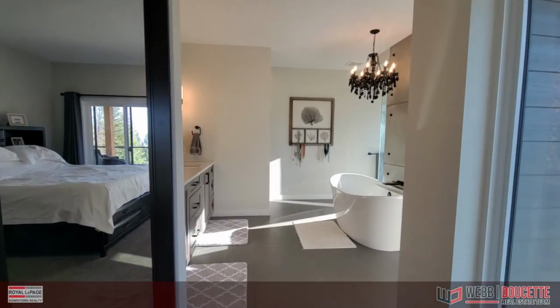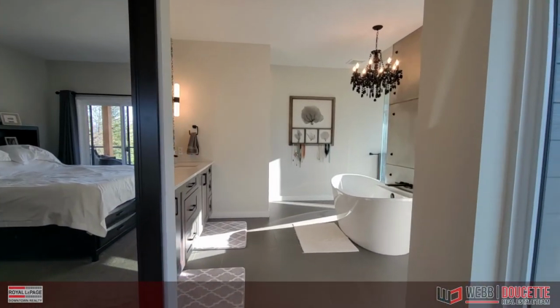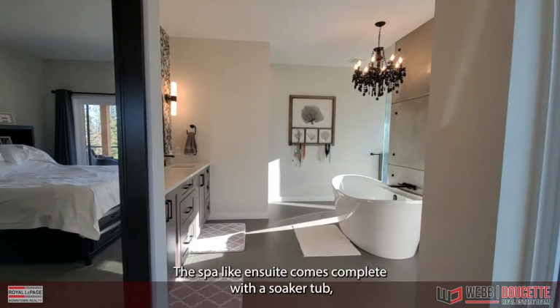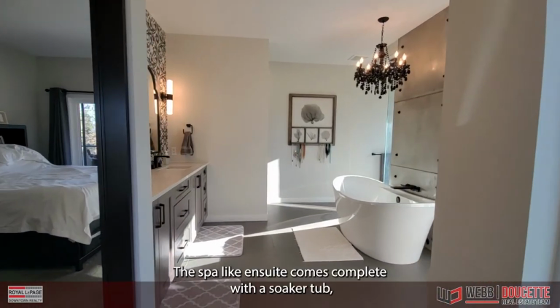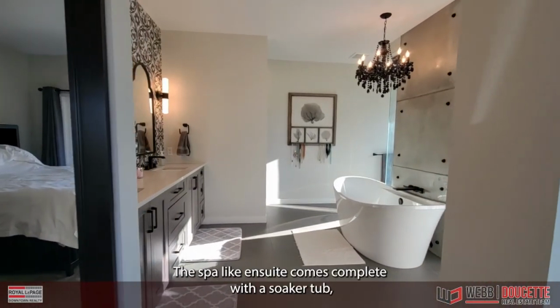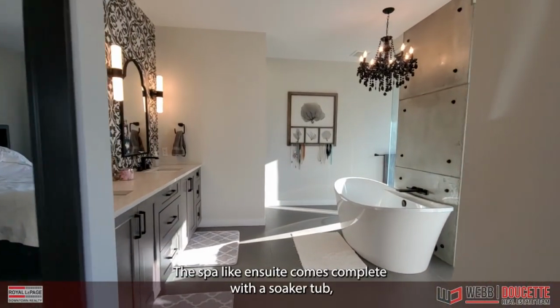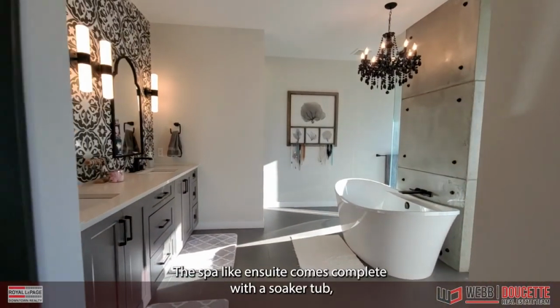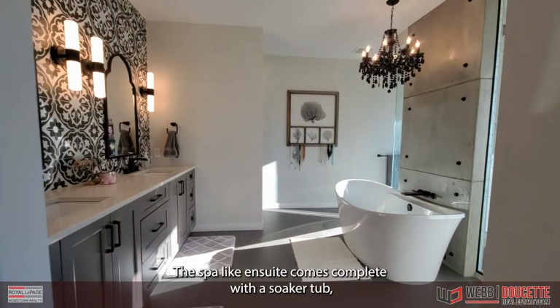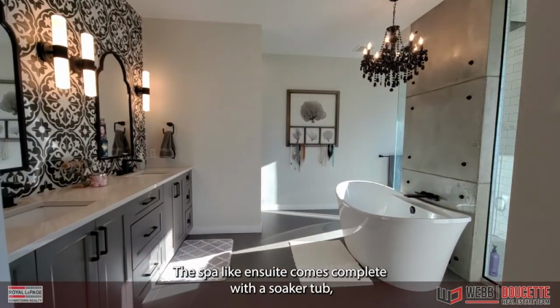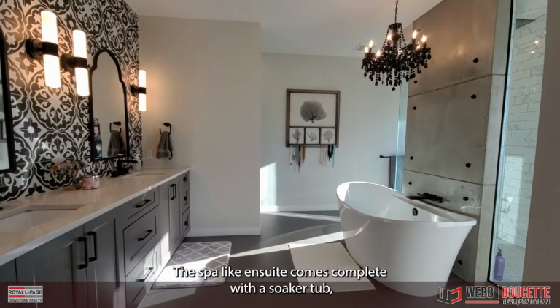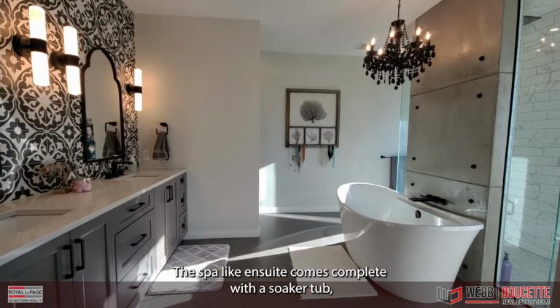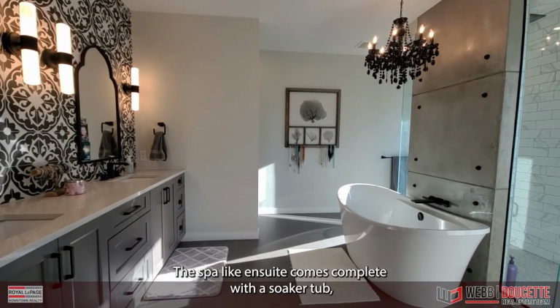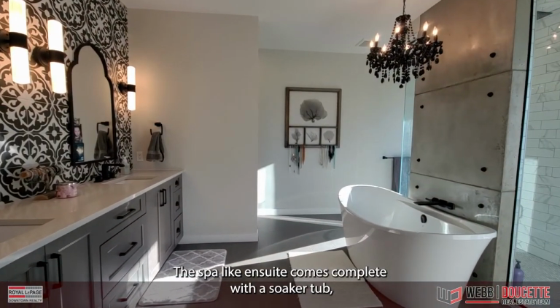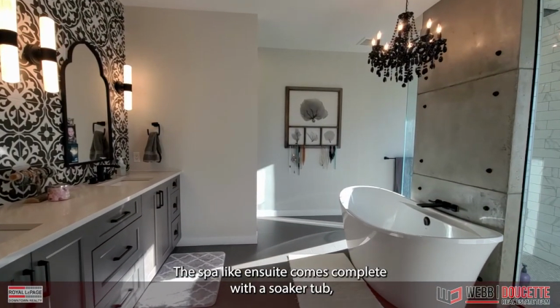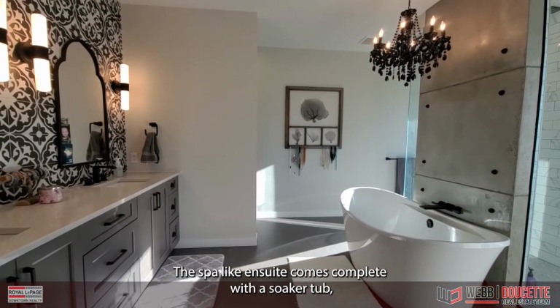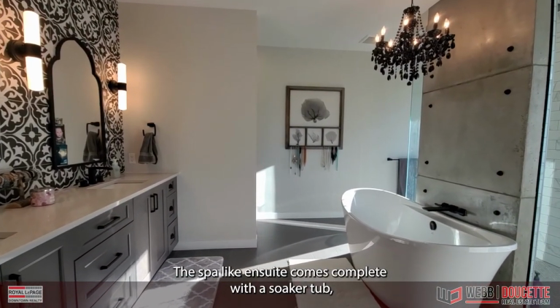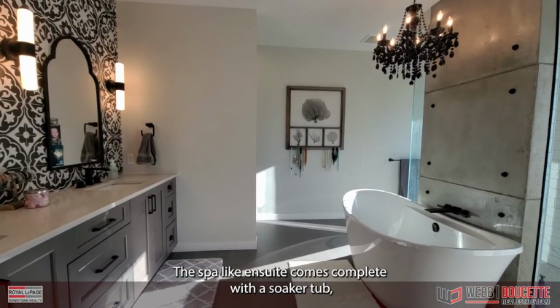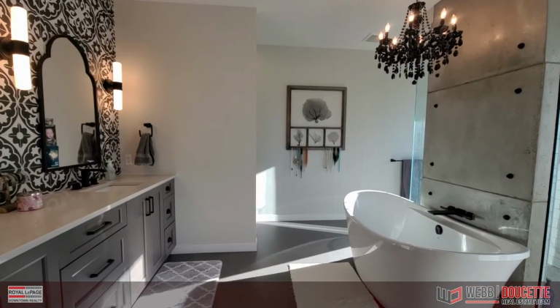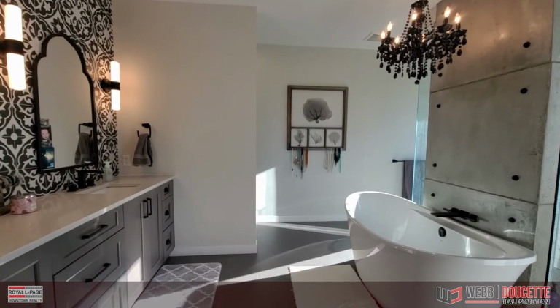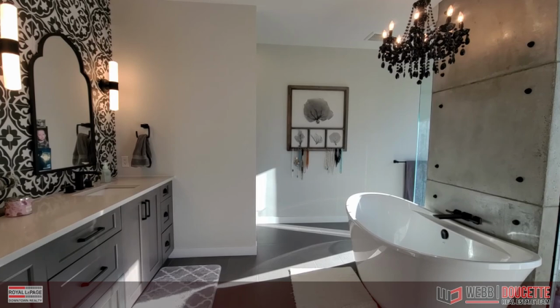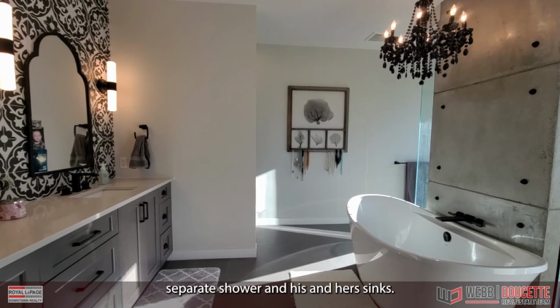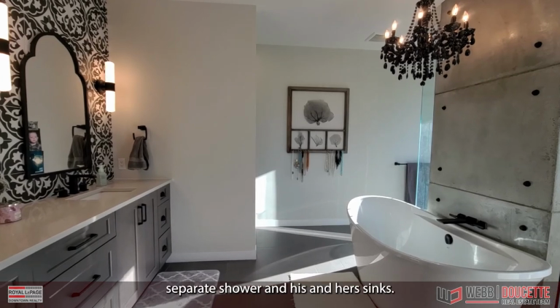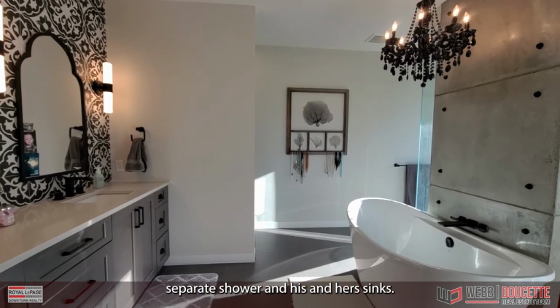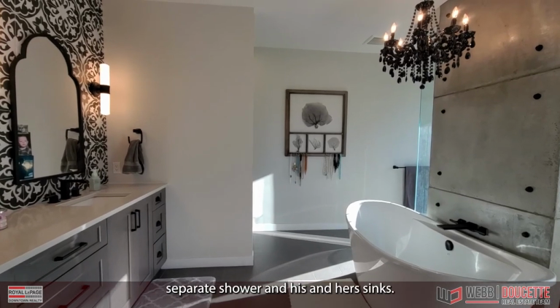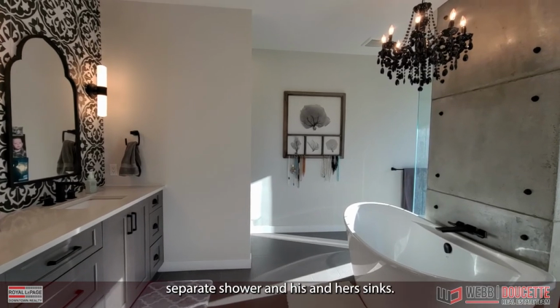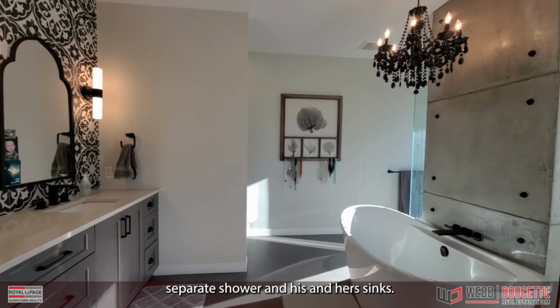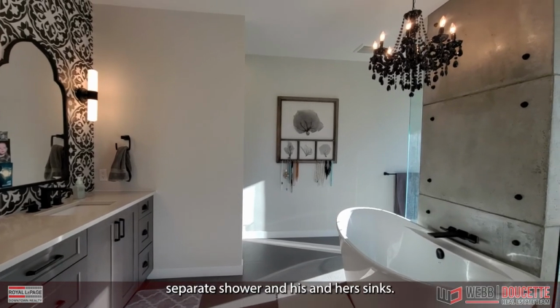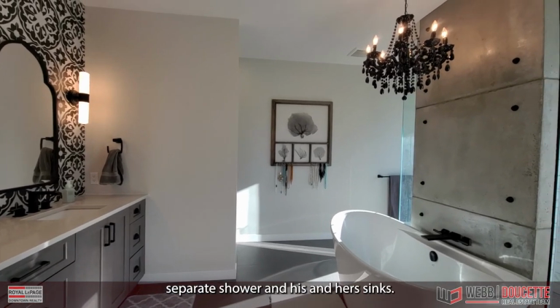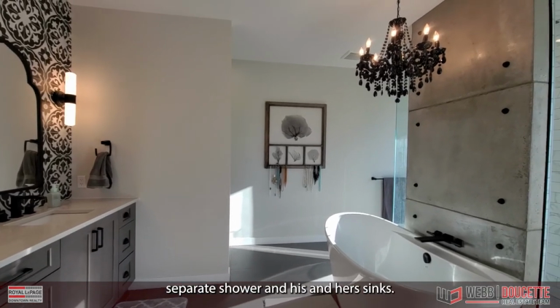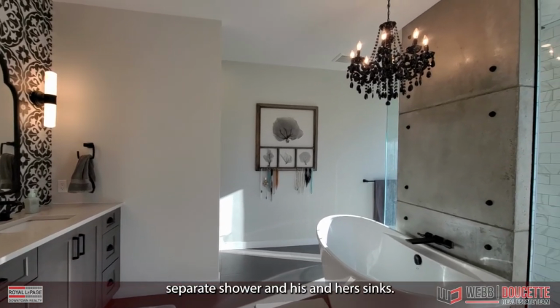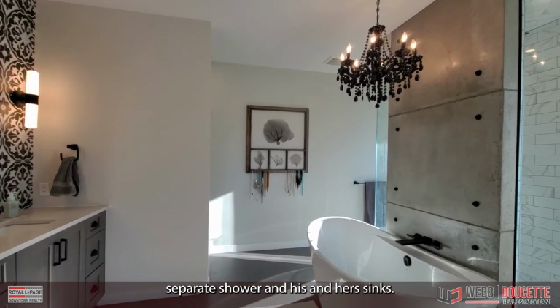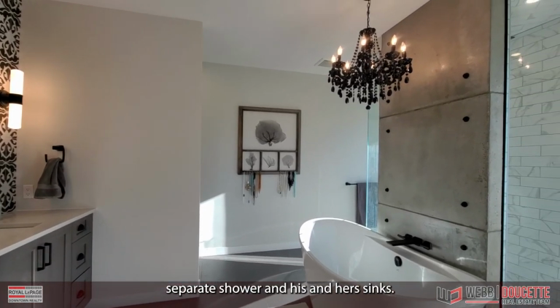The spa-like en suite comes complete with a soaker tub, separate shower, and his and hers sinks.